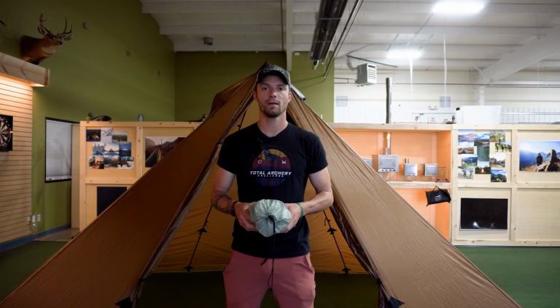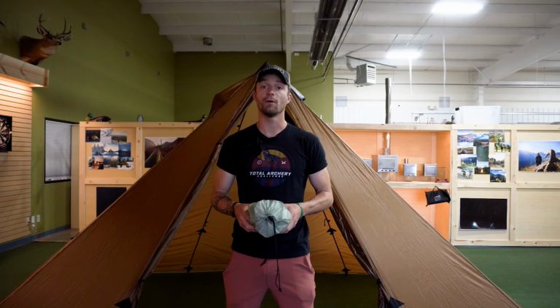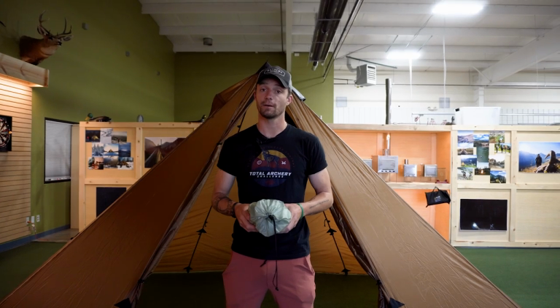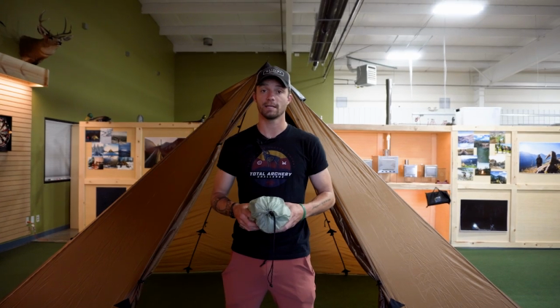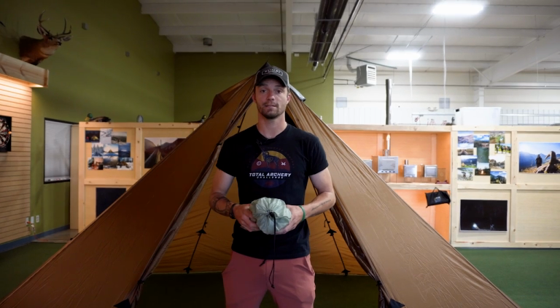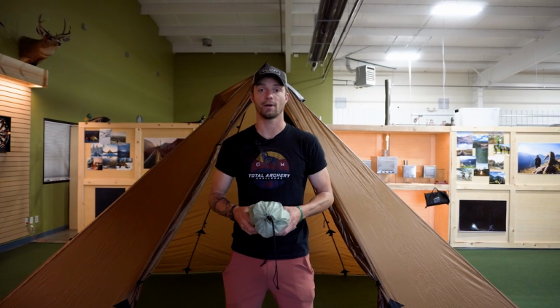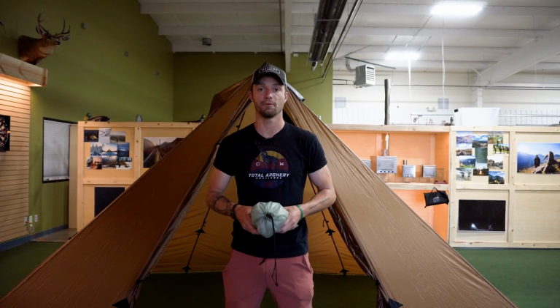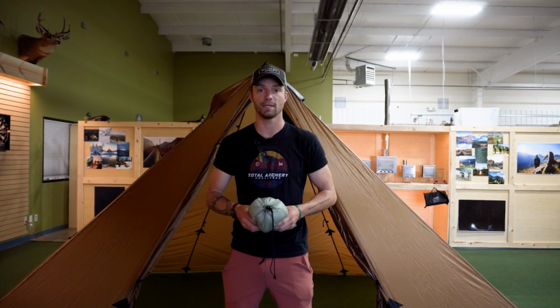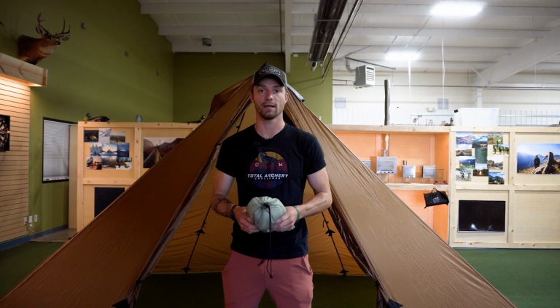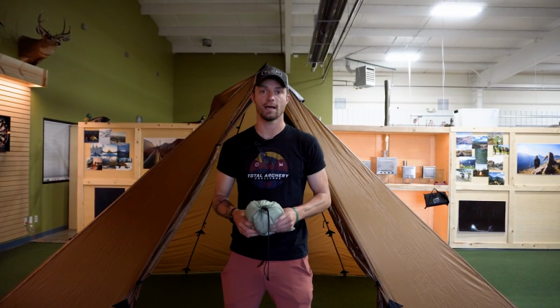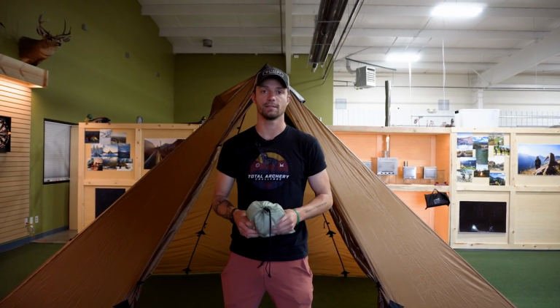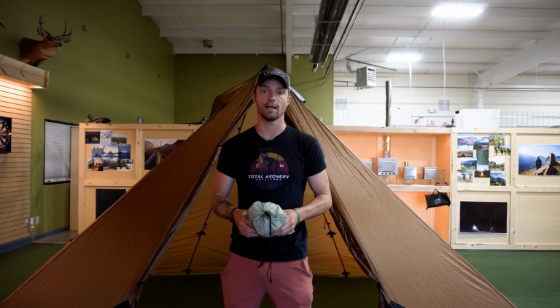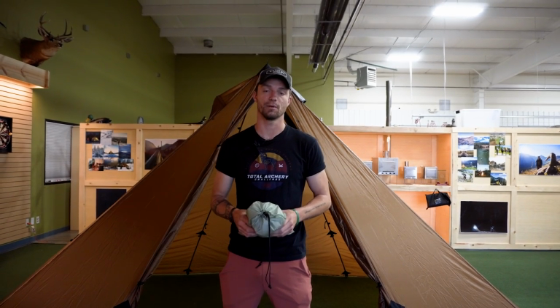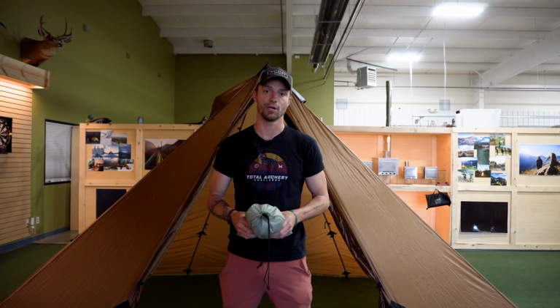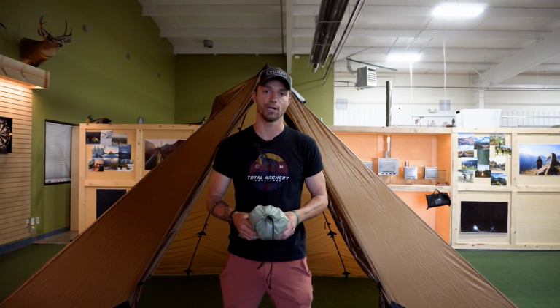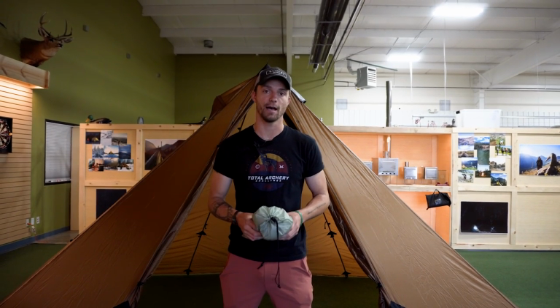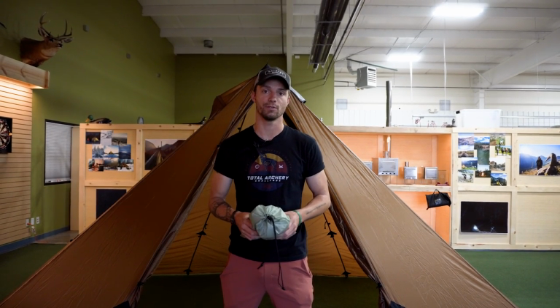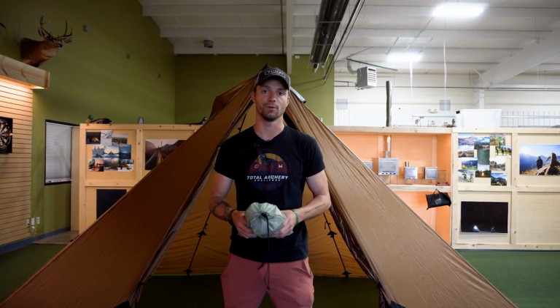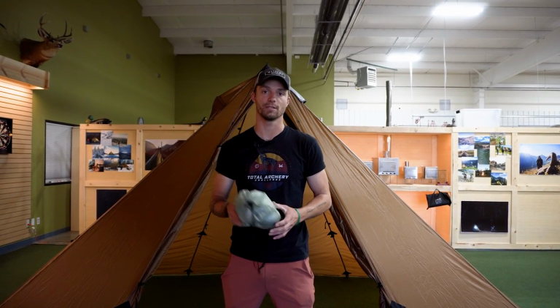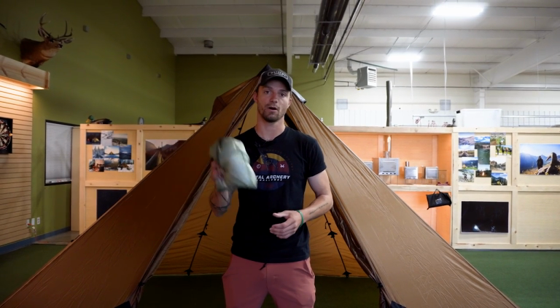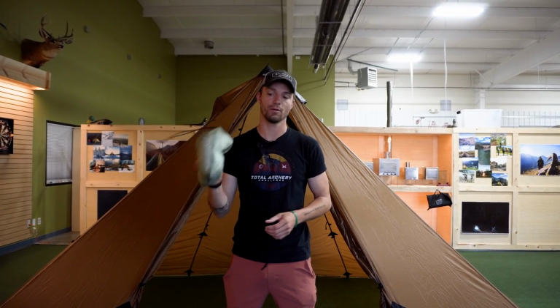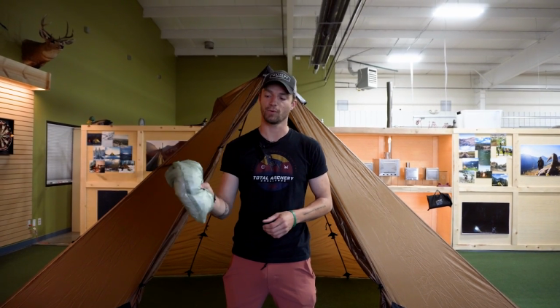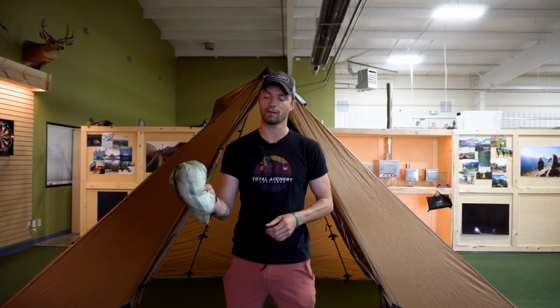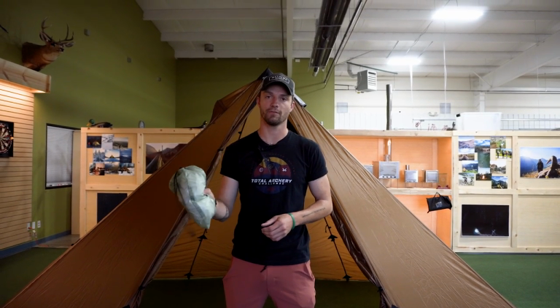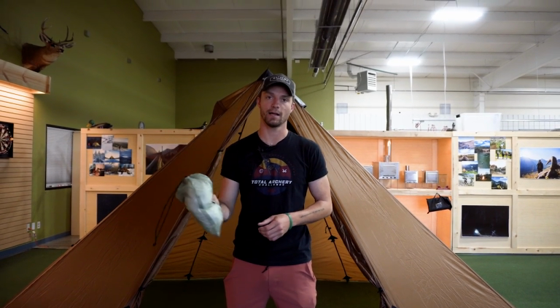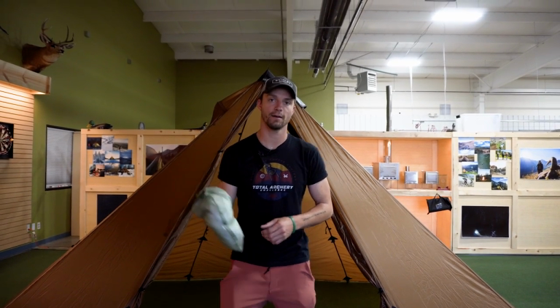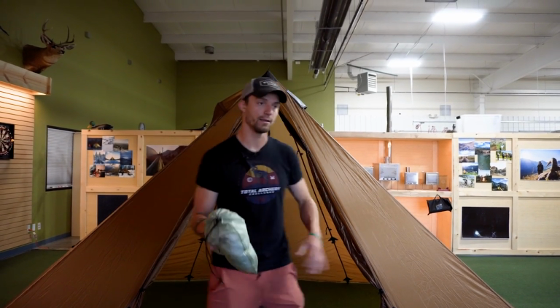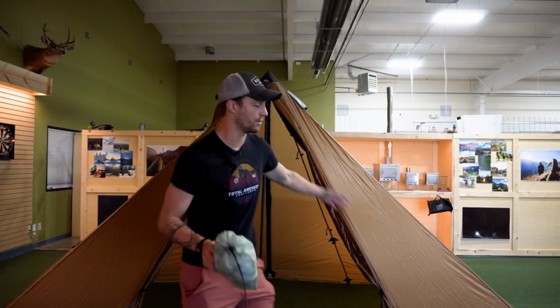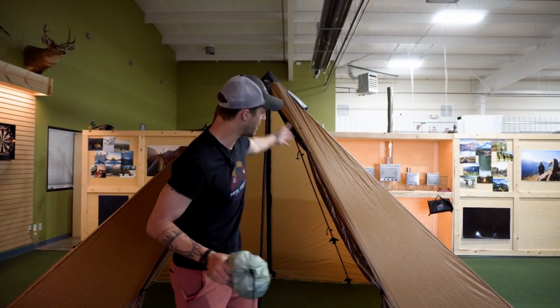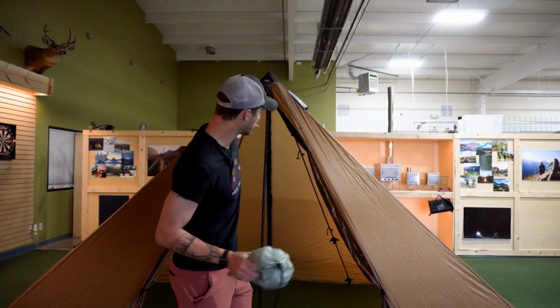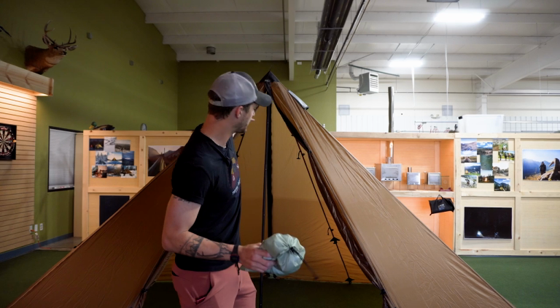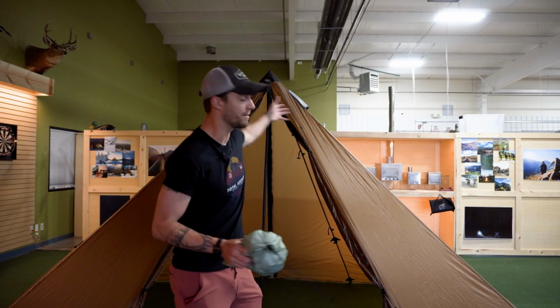Hey, what's up guys, this is Ryan with Seek Outside and today I'm going to show you how to install the Redcliffe liner into your Redcliffe tent.